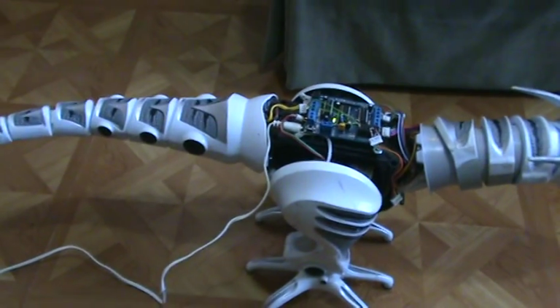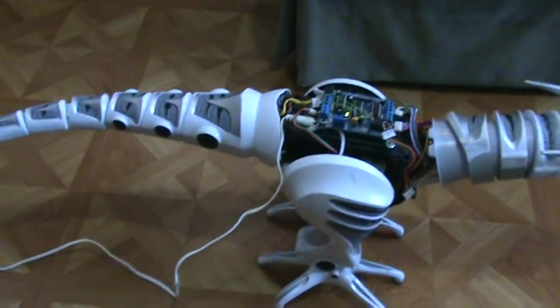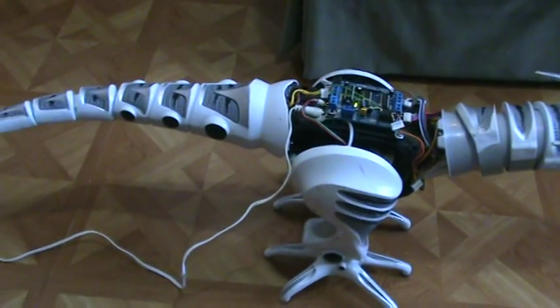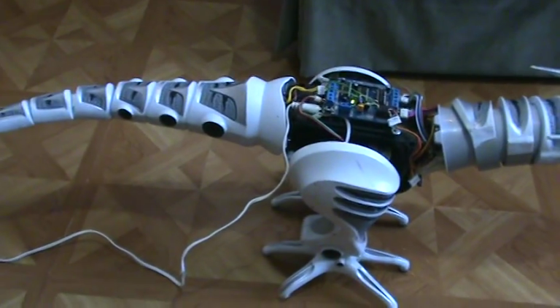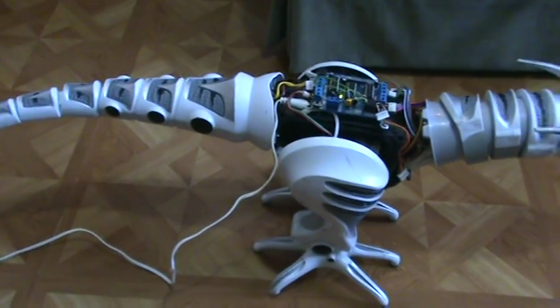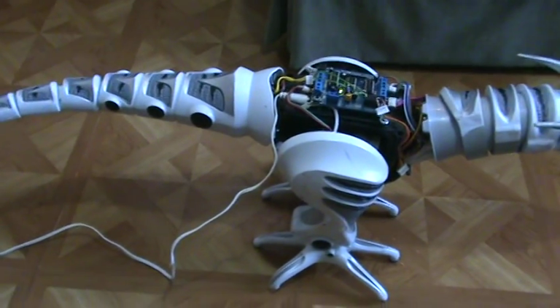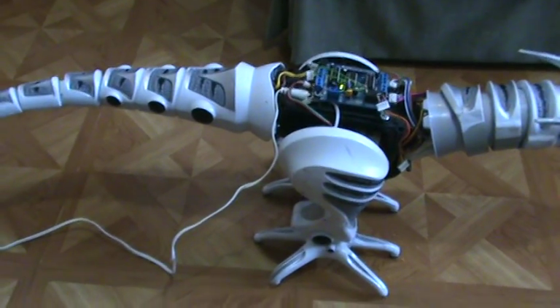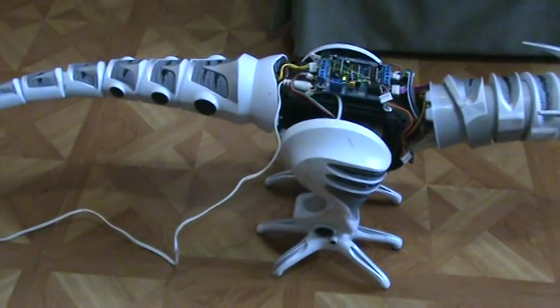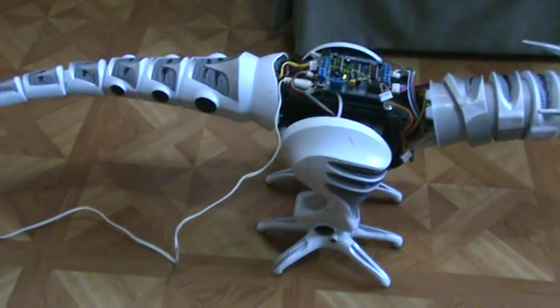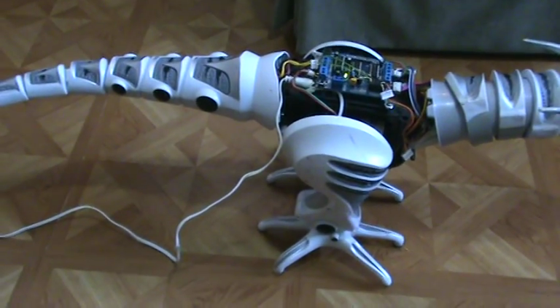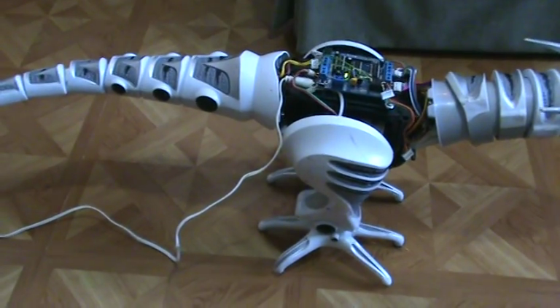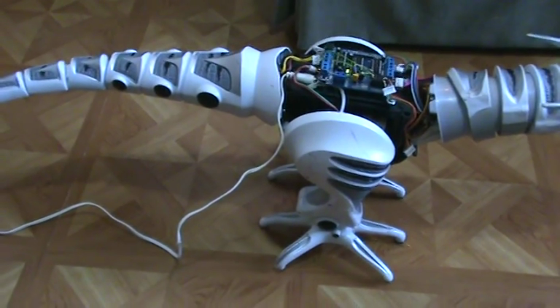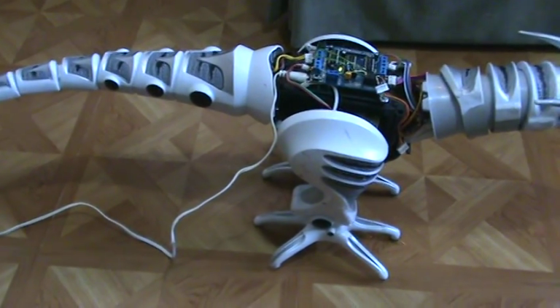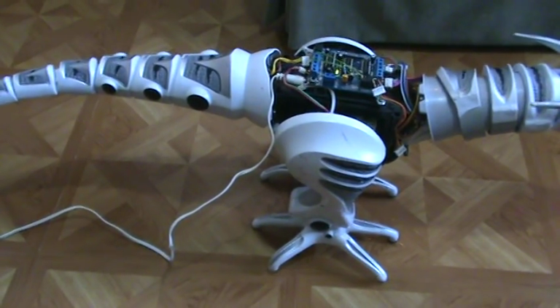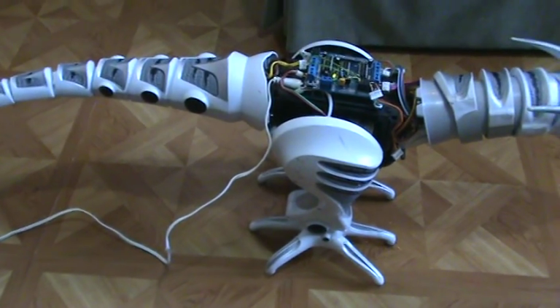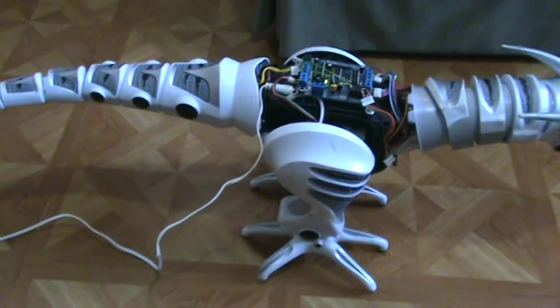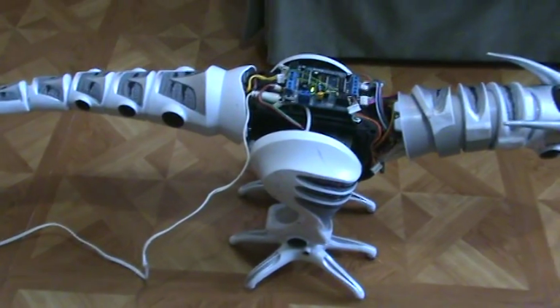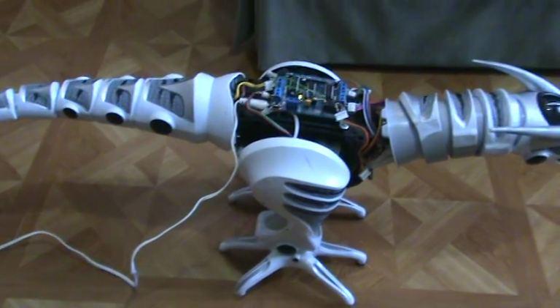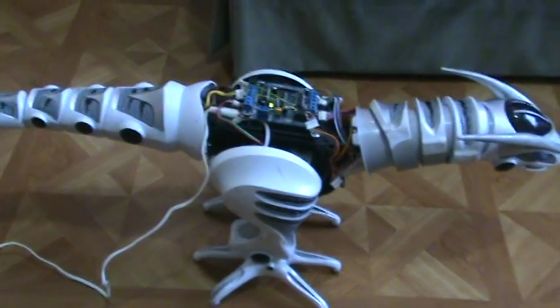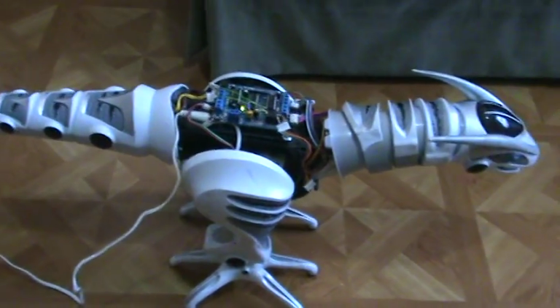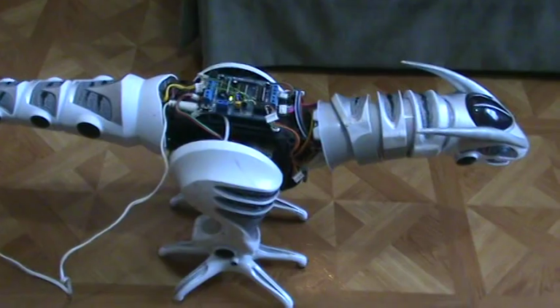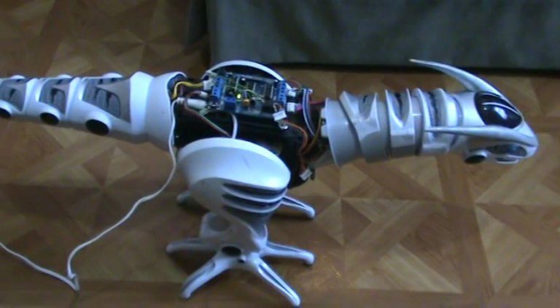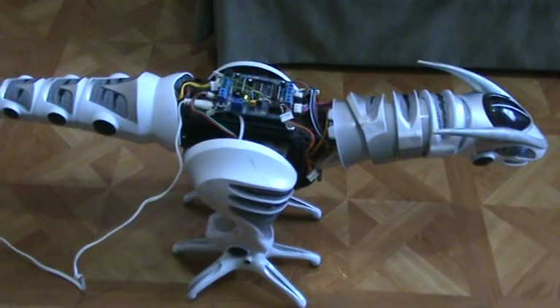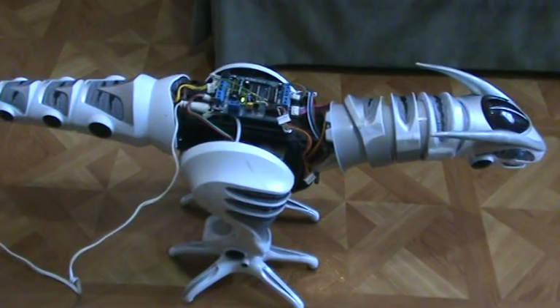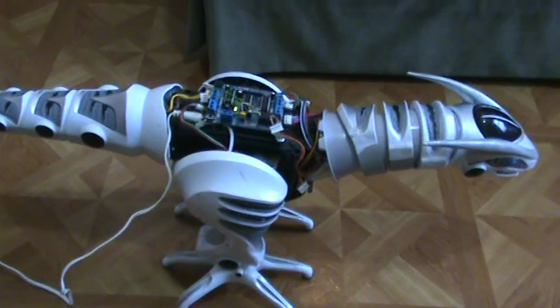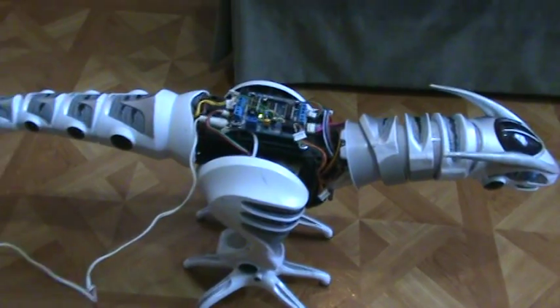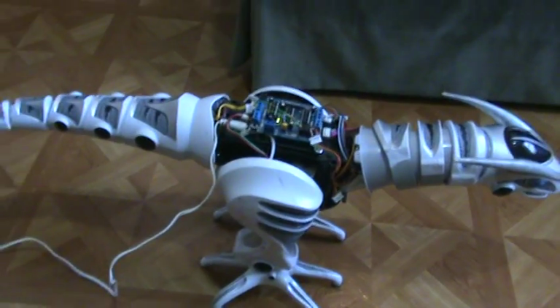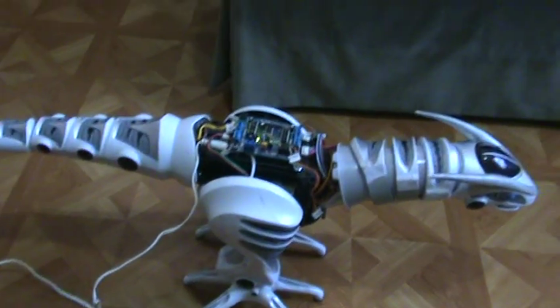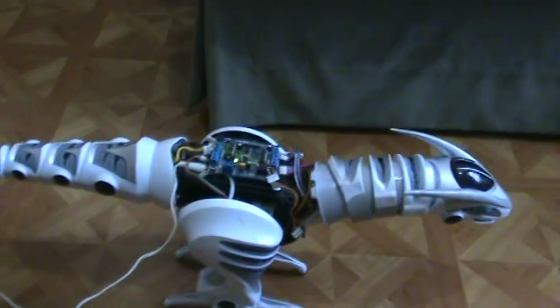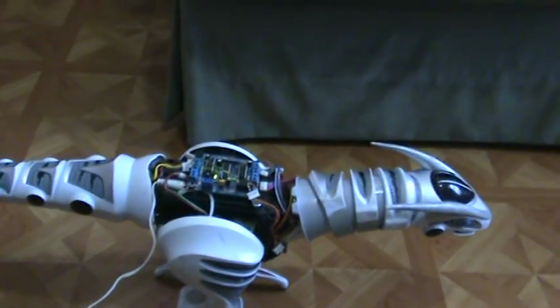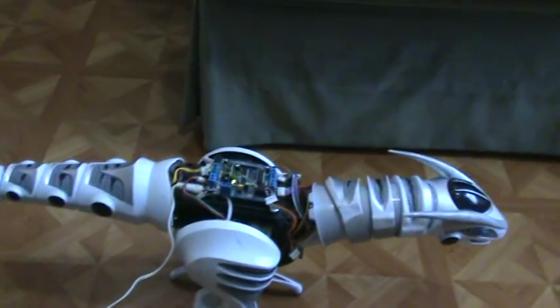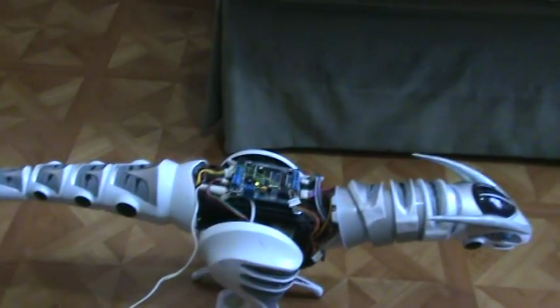Right now I'm running on a 9-volt AC adapter because the battery pack only delivers 6 volts and it wasn't quite enough power.